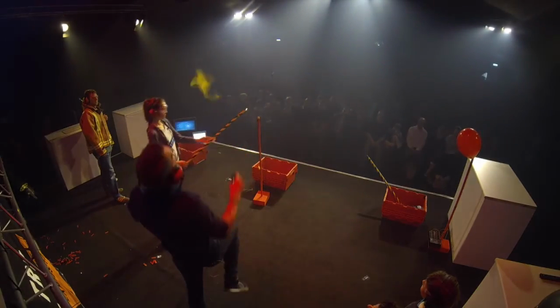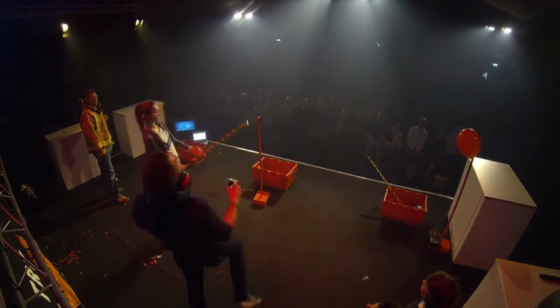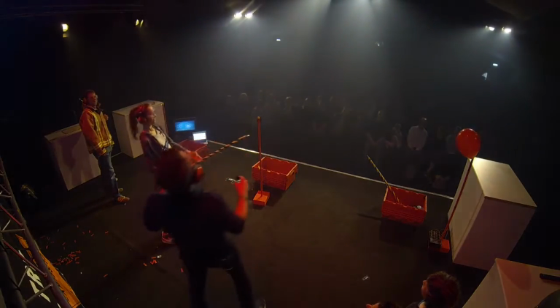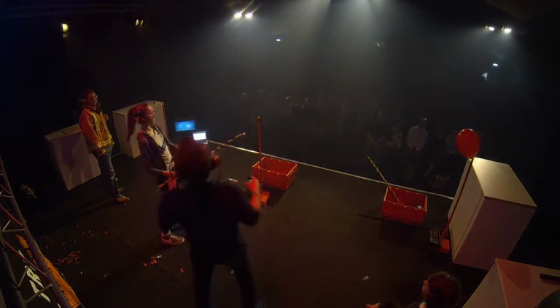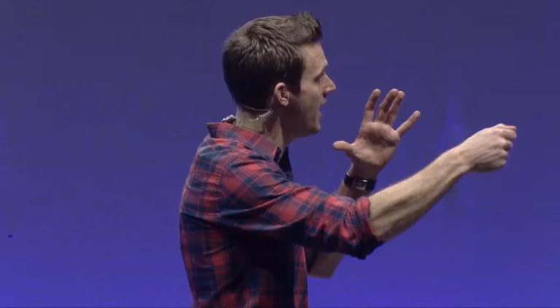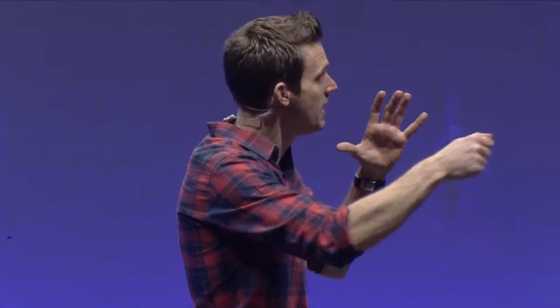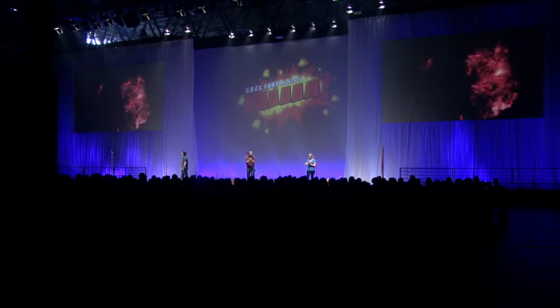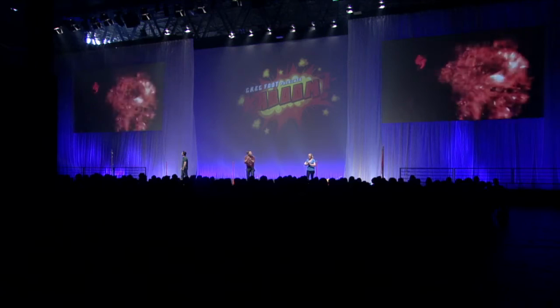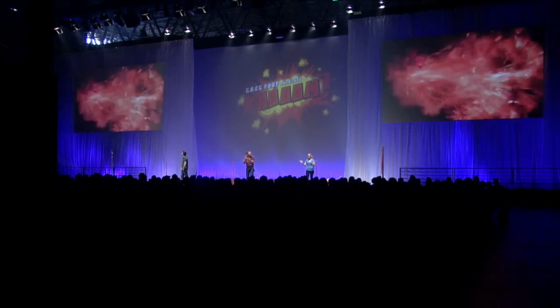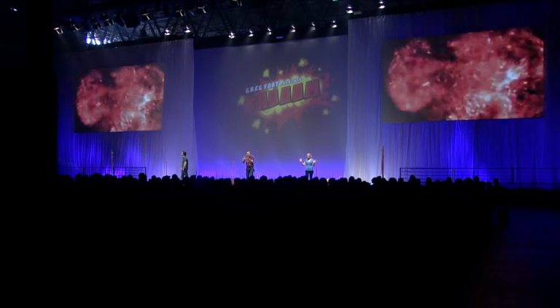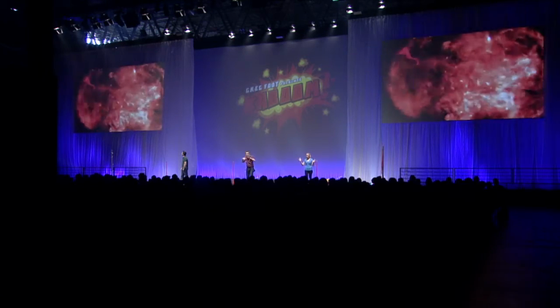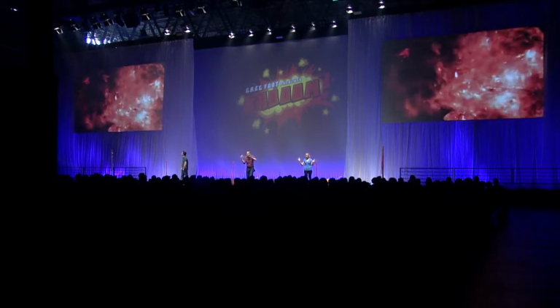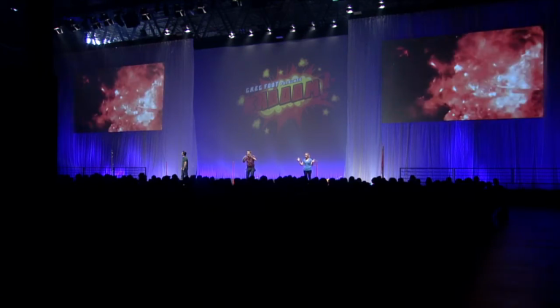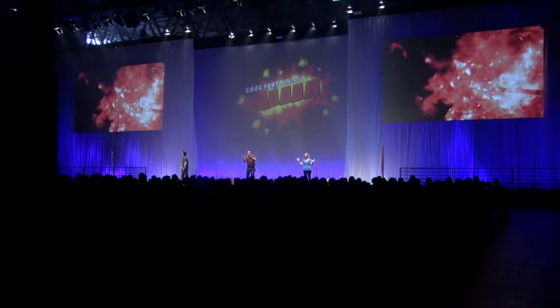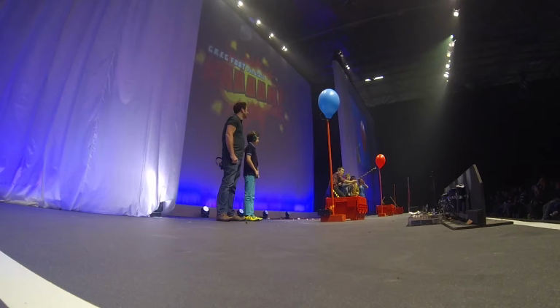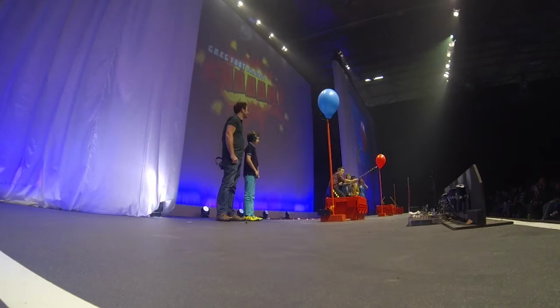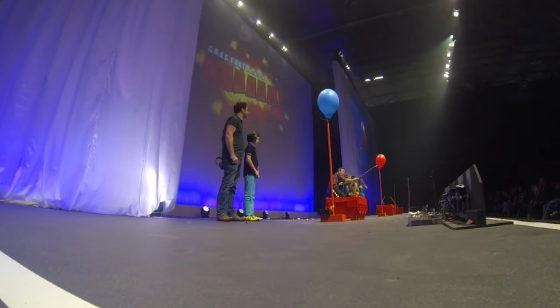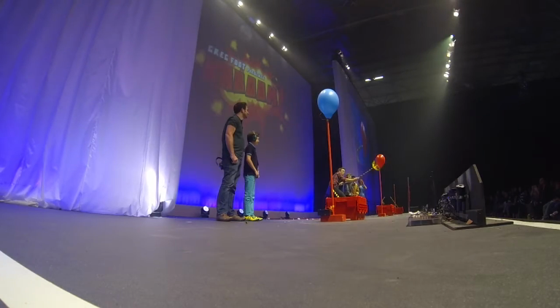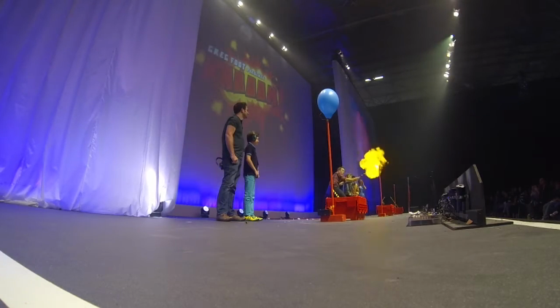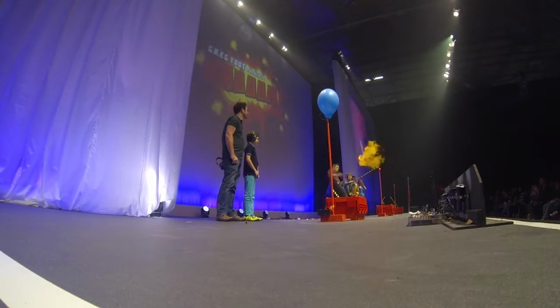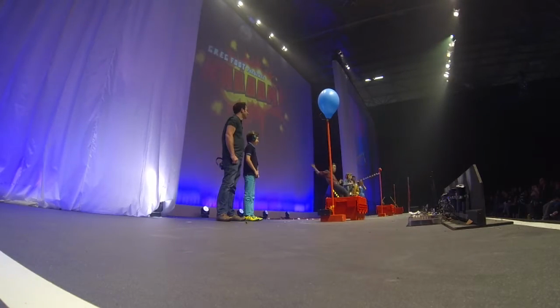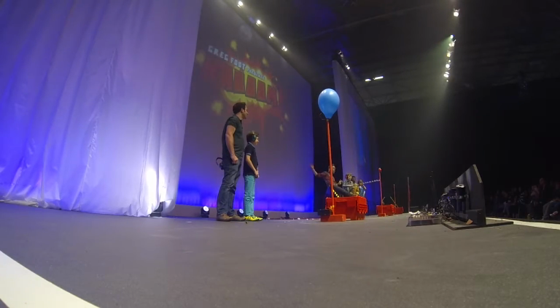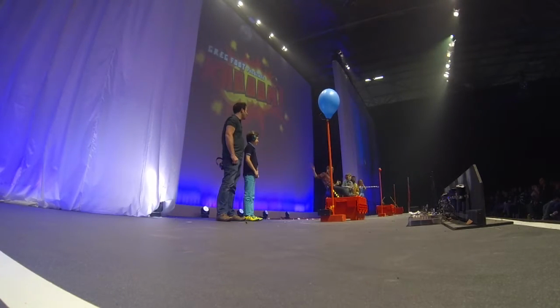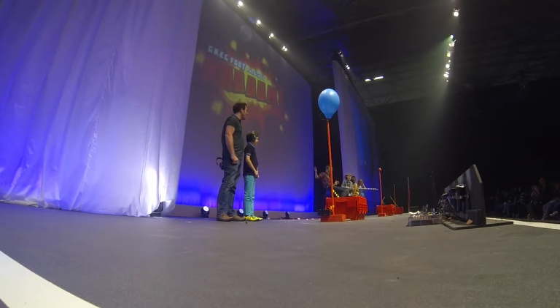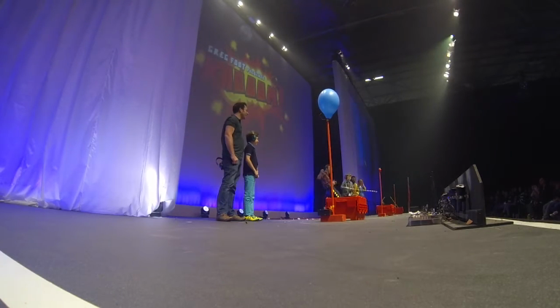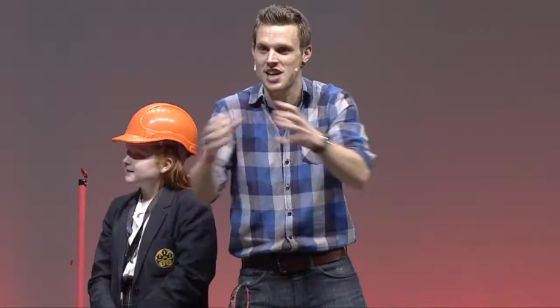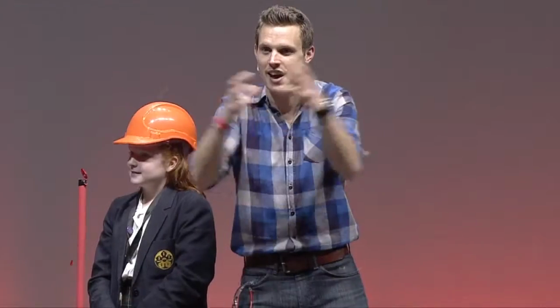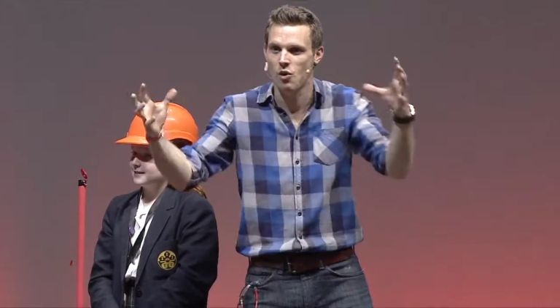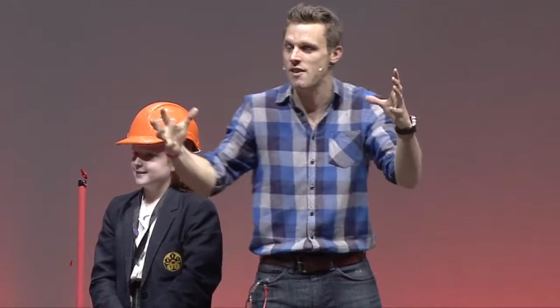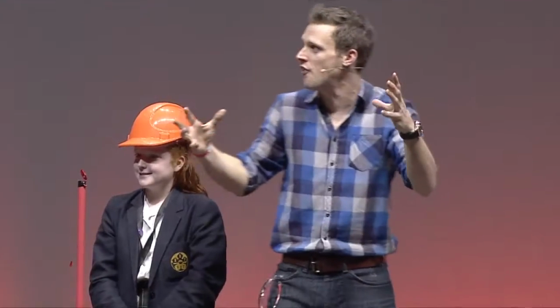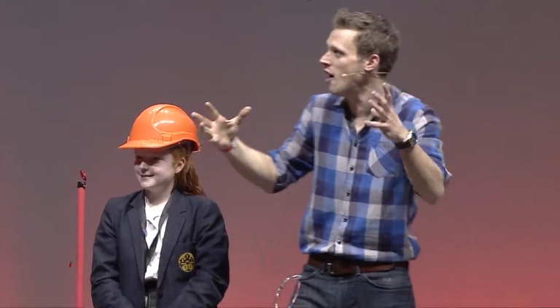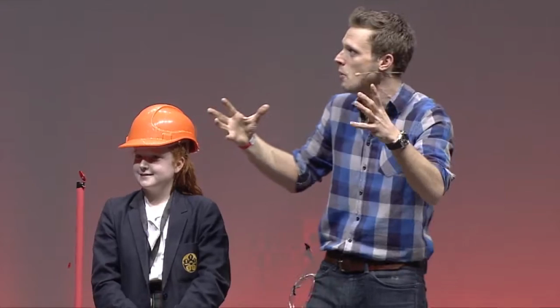We light it, then what's inside mixes with the air and then ignites. You get that great fireball.